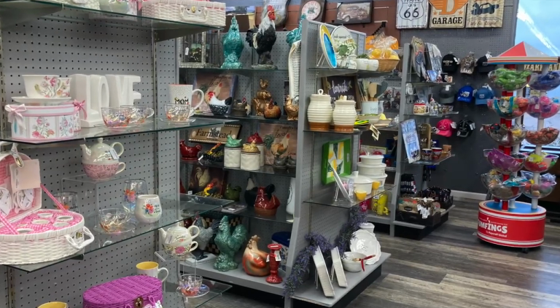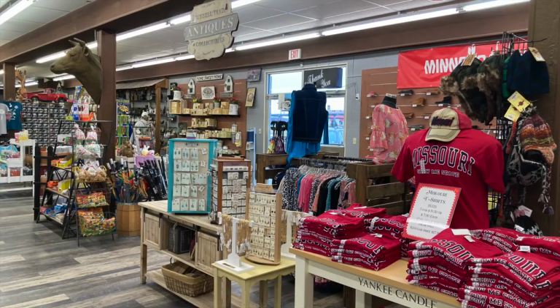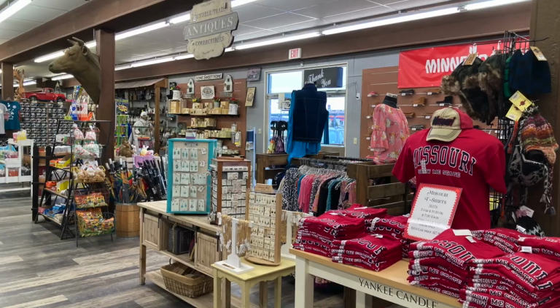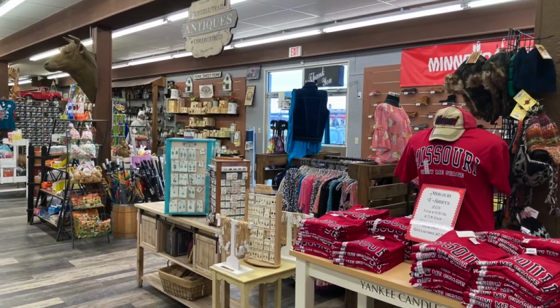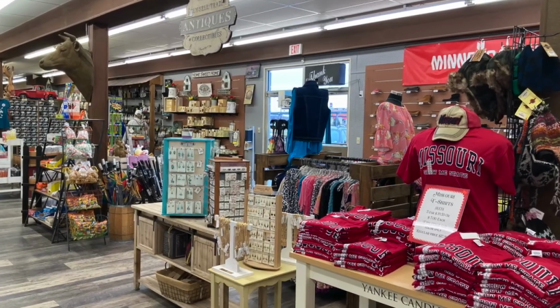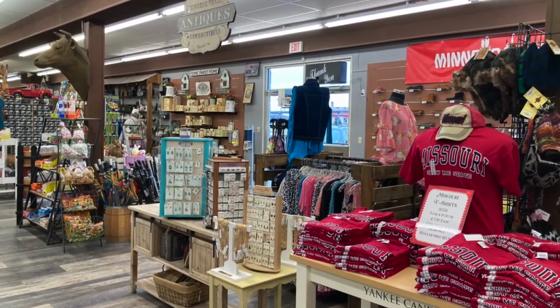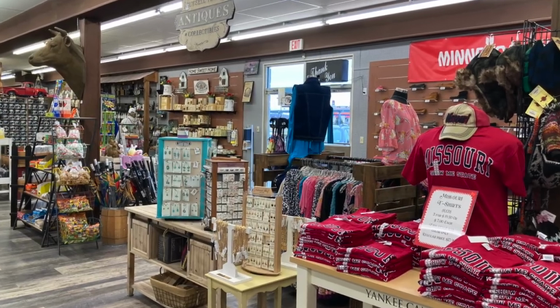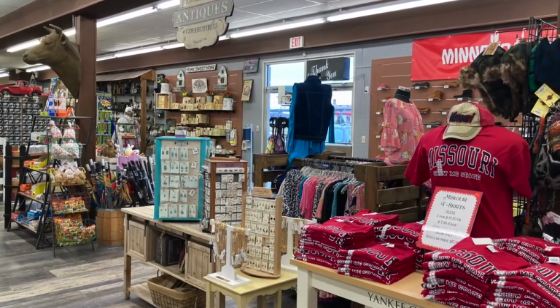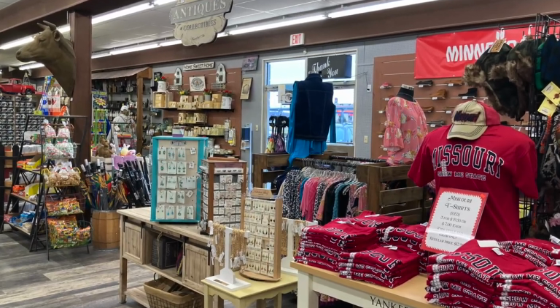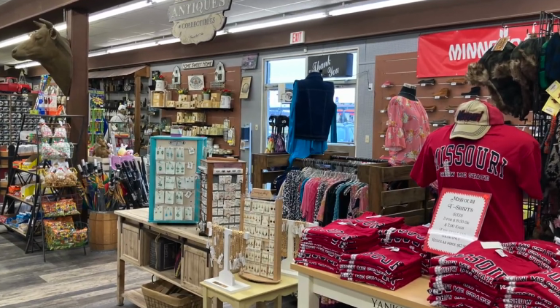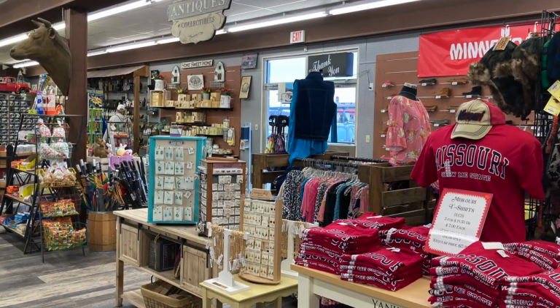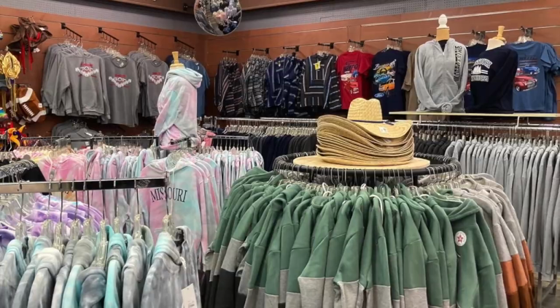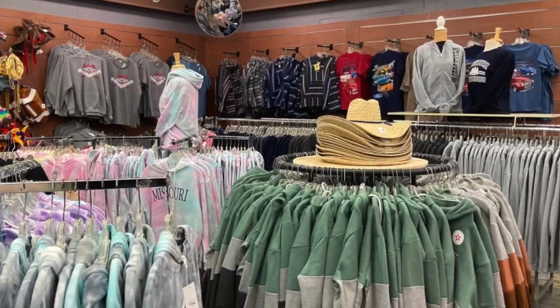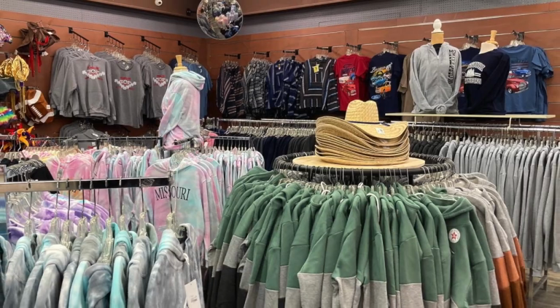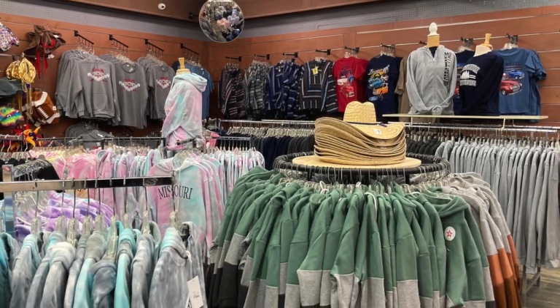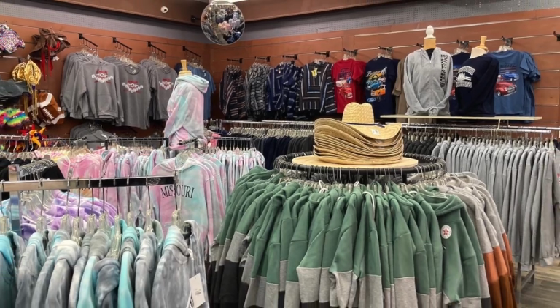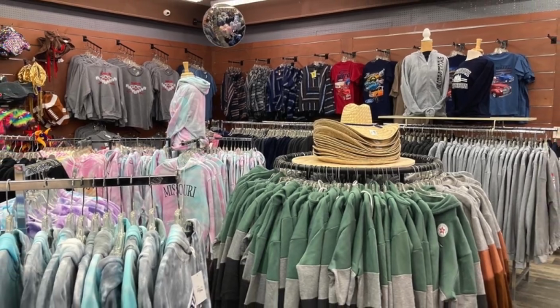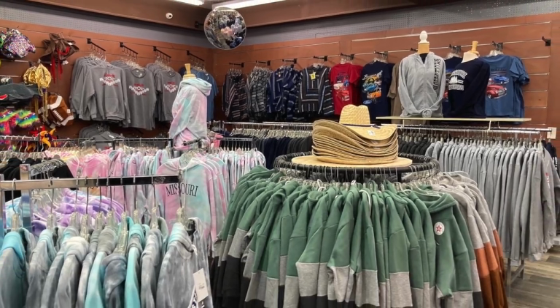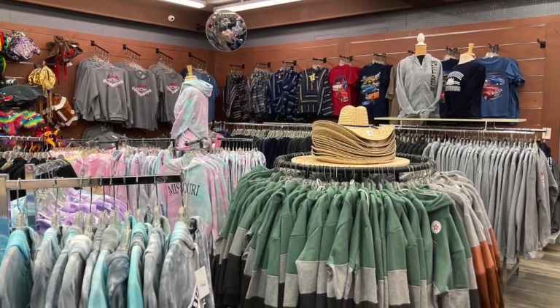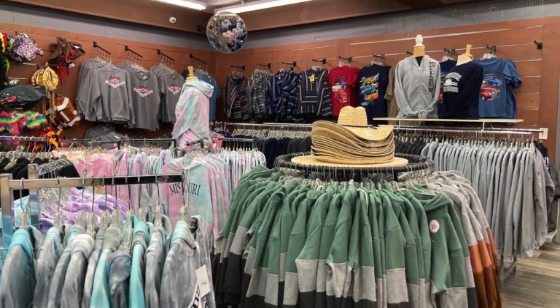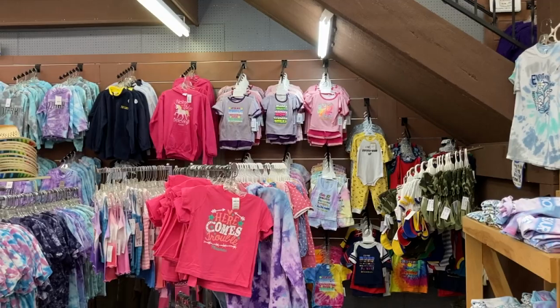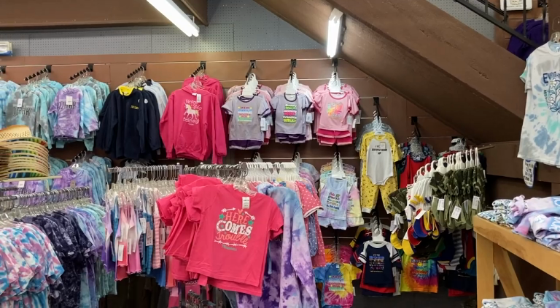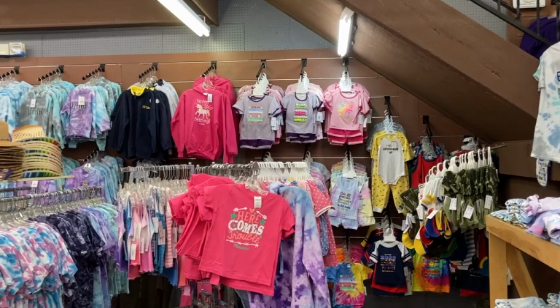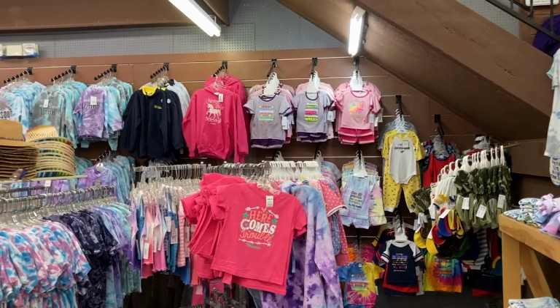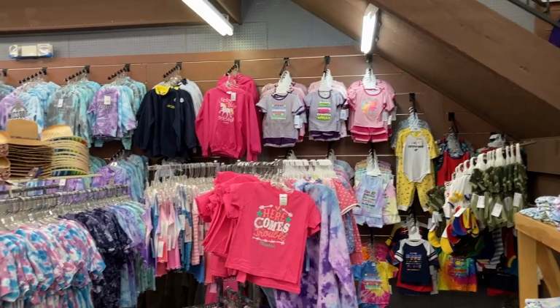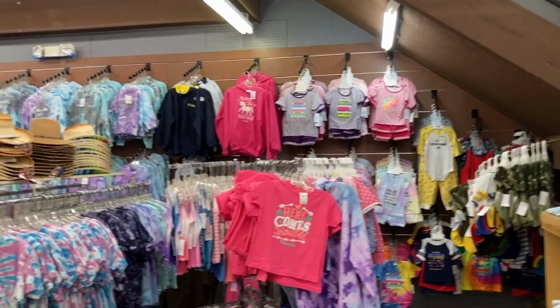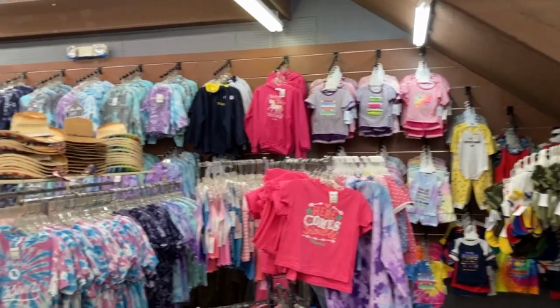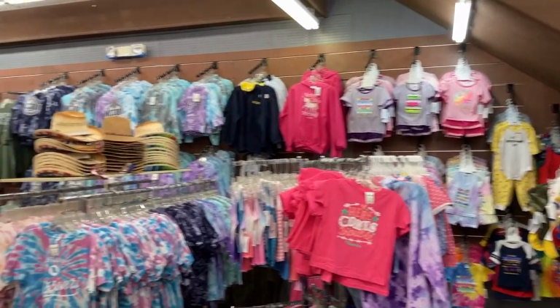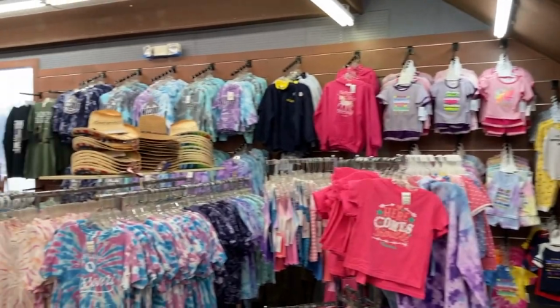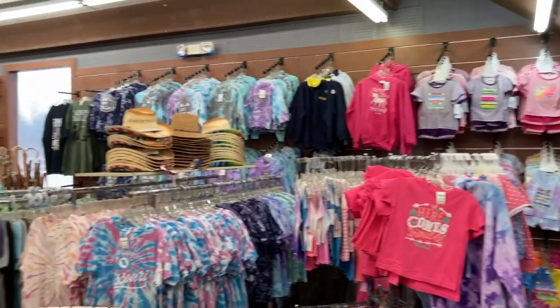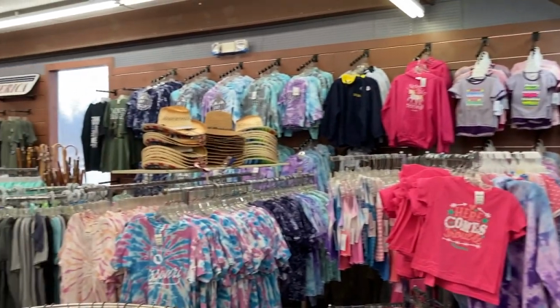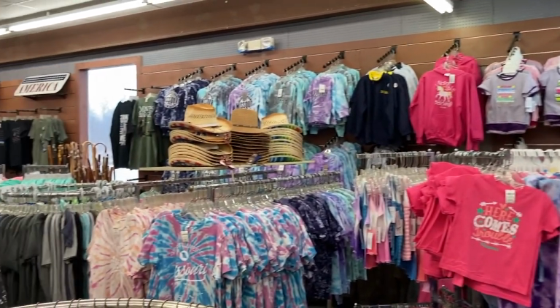Whether you're looking for a Missouri-themed shirt or a Southern Comfort T-shirt, Ozark Land has you covered.